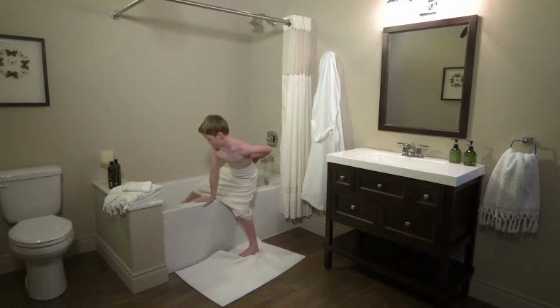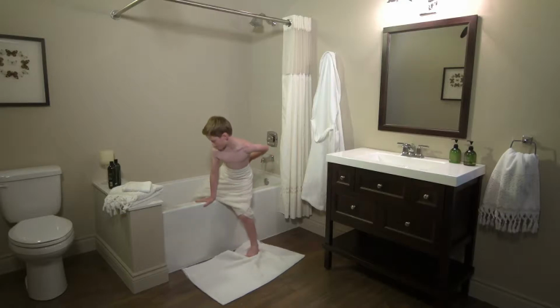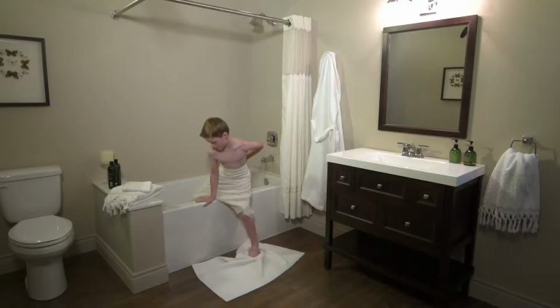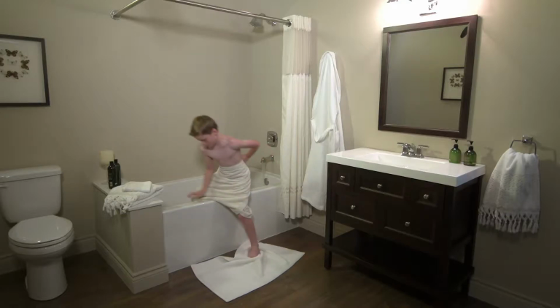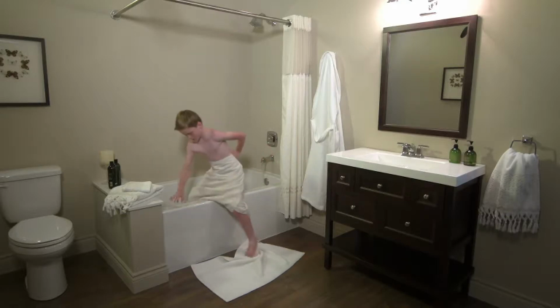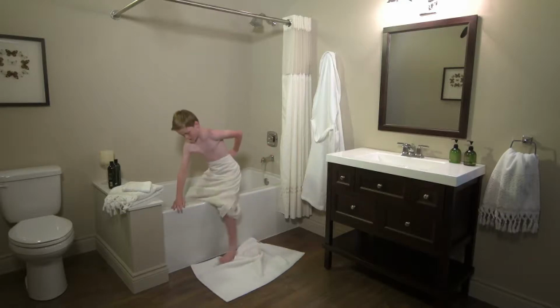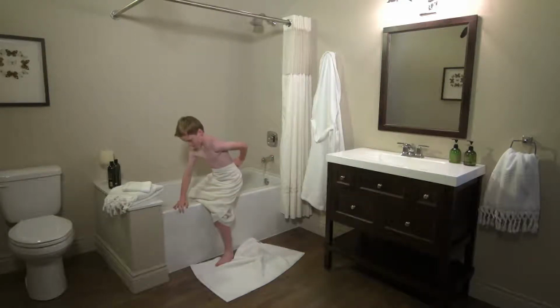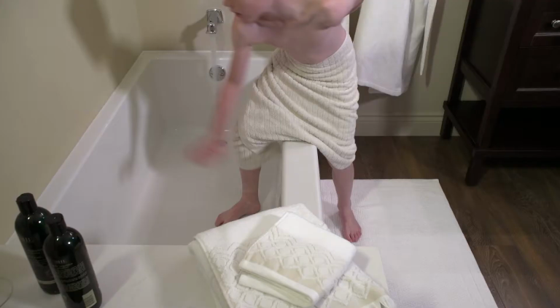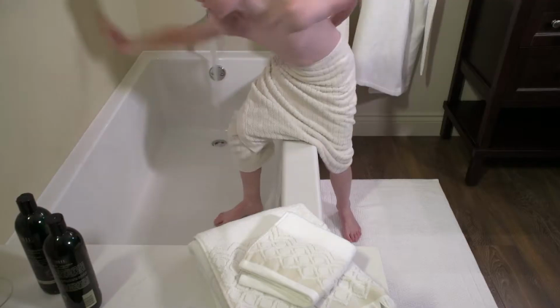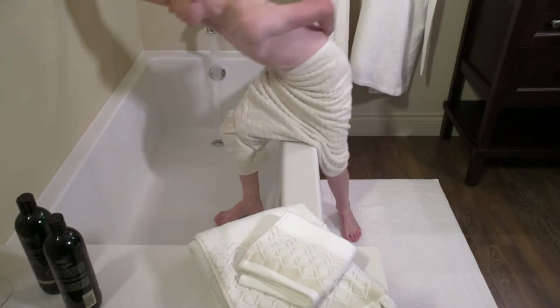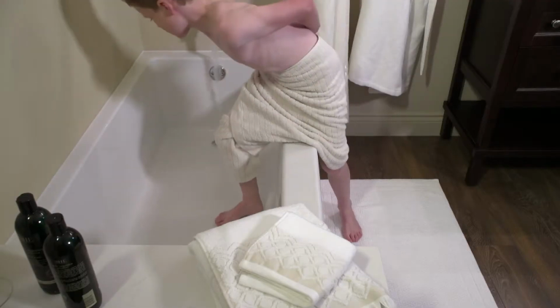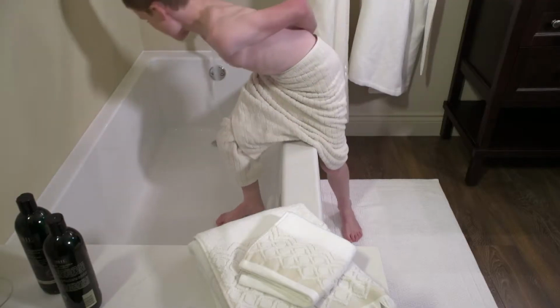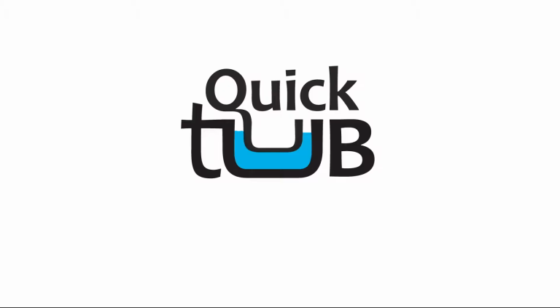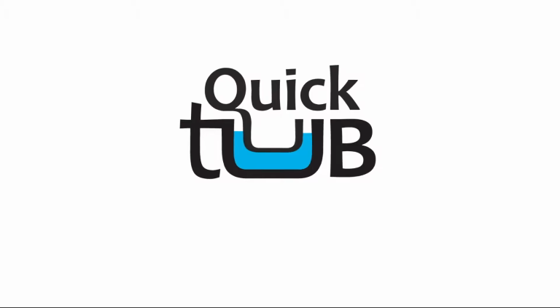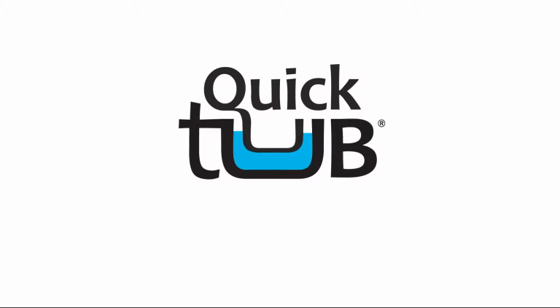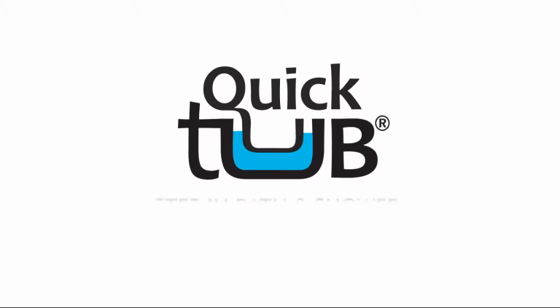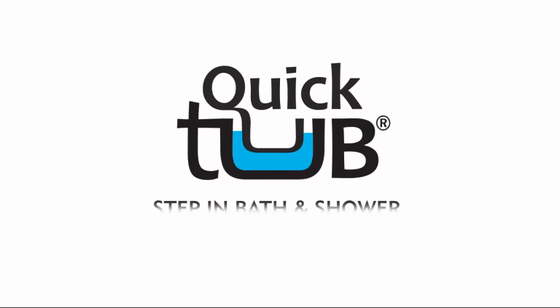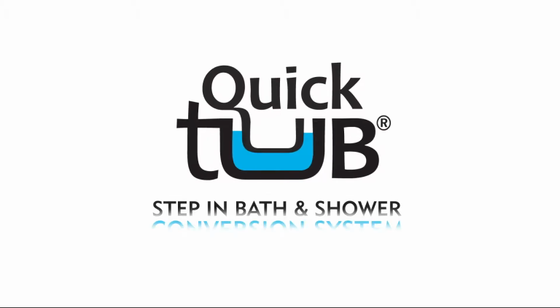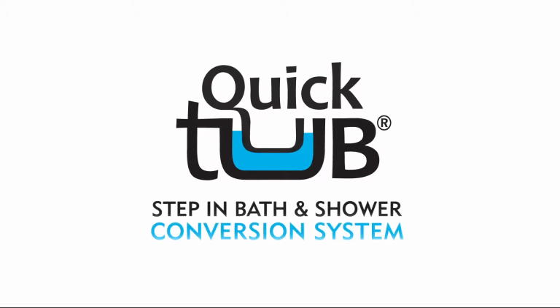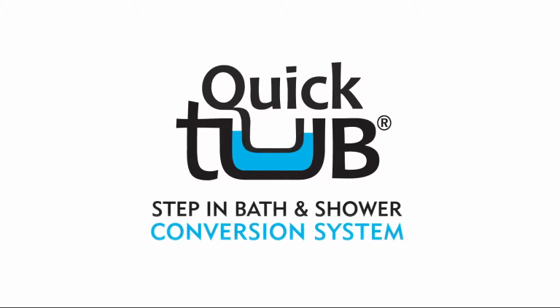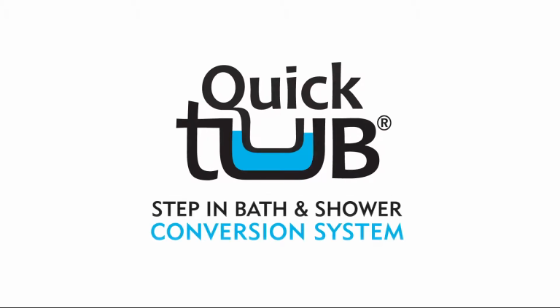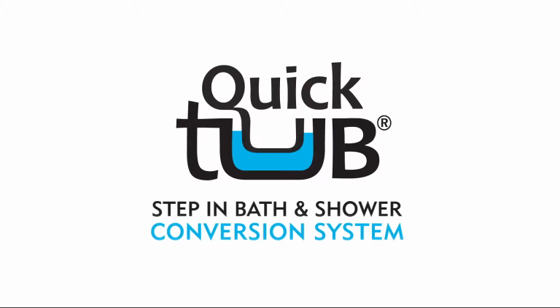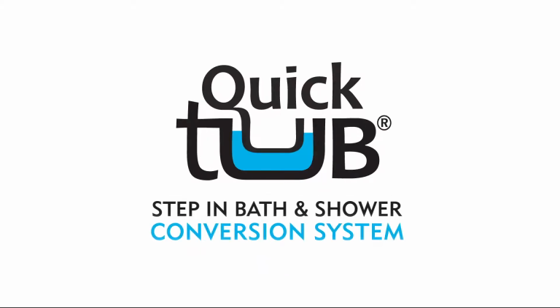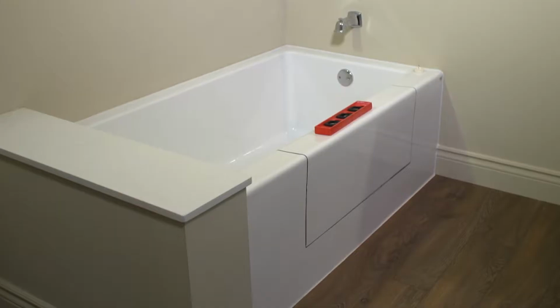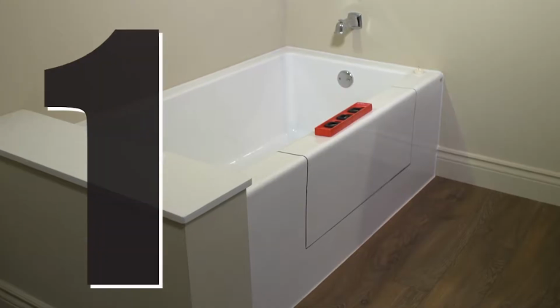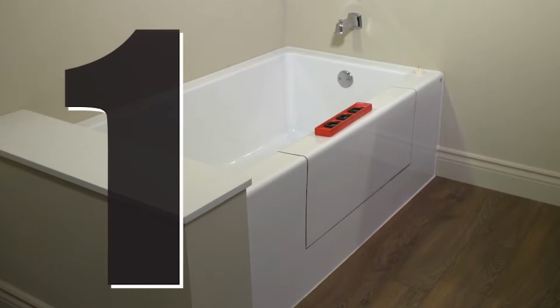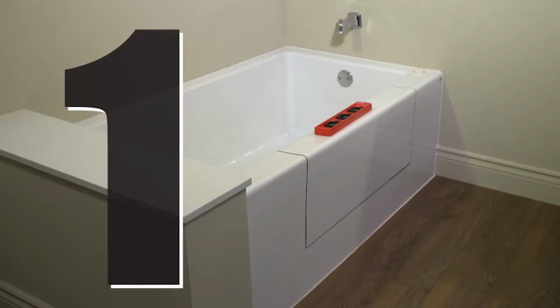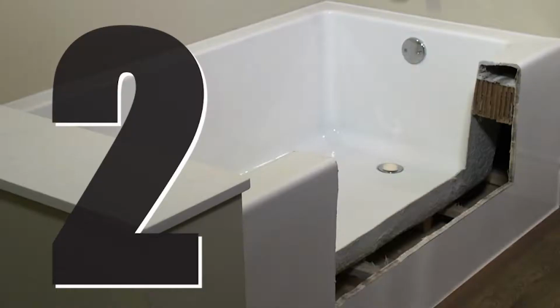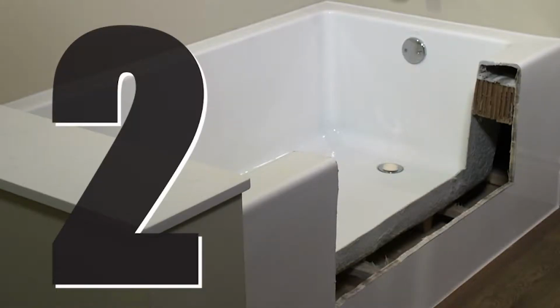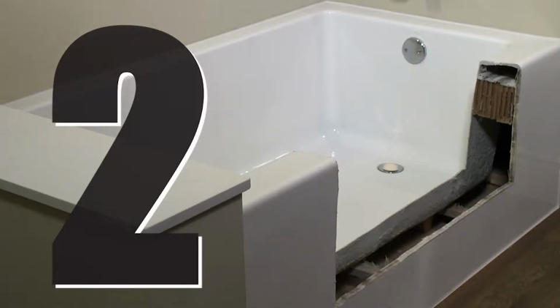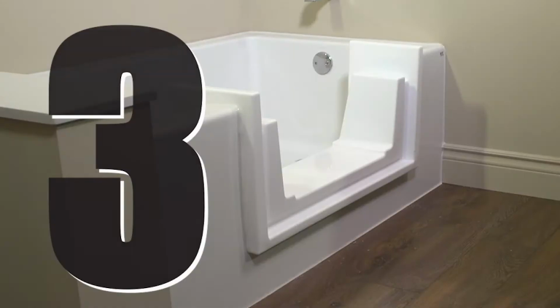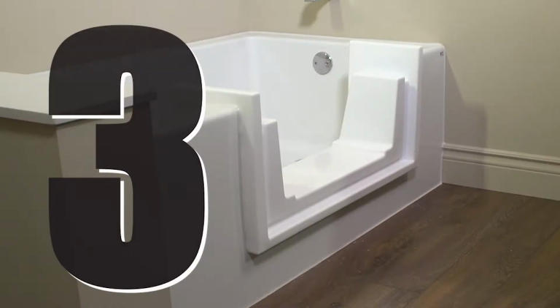Need to change your tub to a walk-in shower? QuickTub Conversion System. It's as easy as 1, 2, 3.